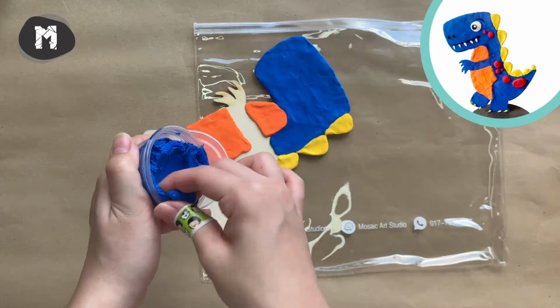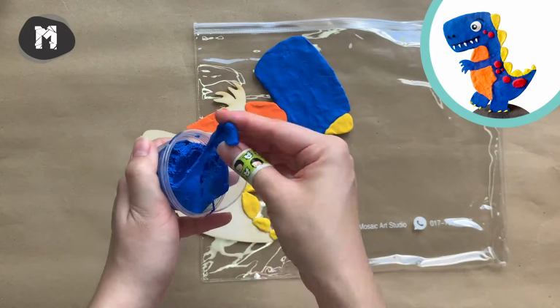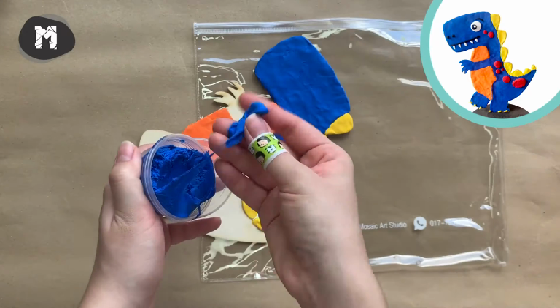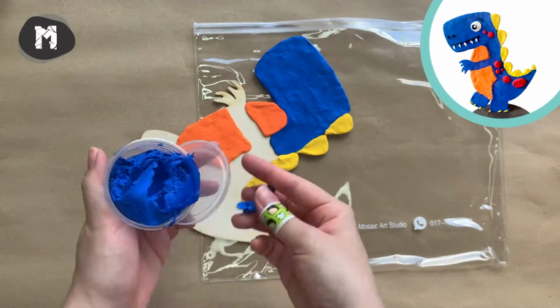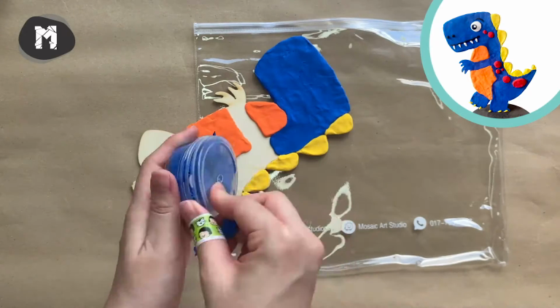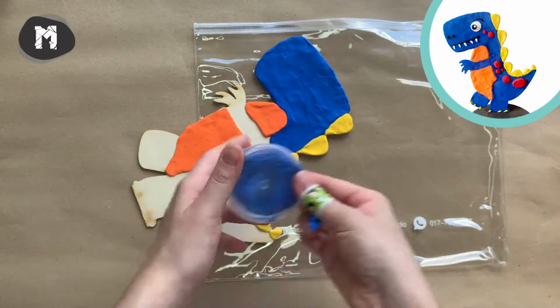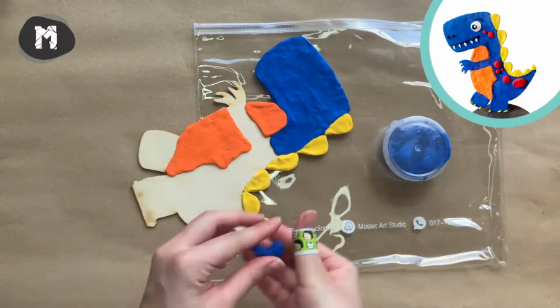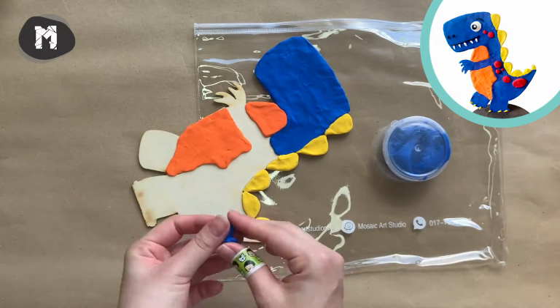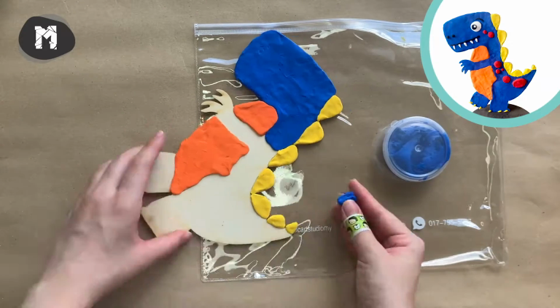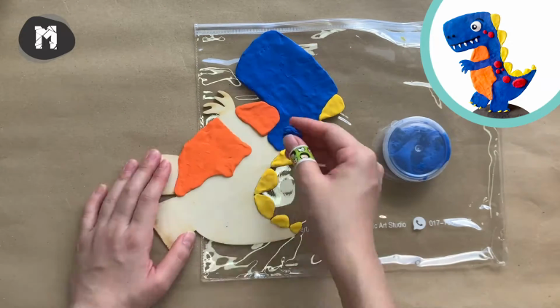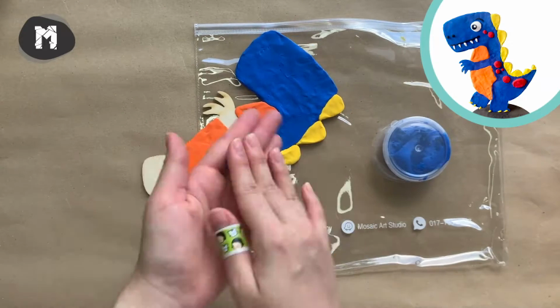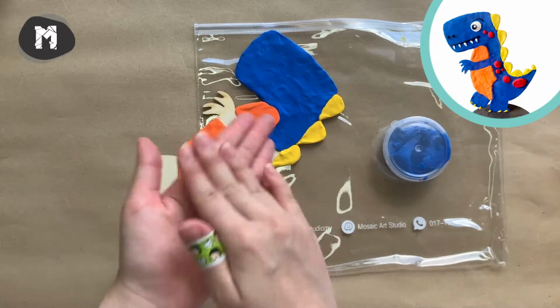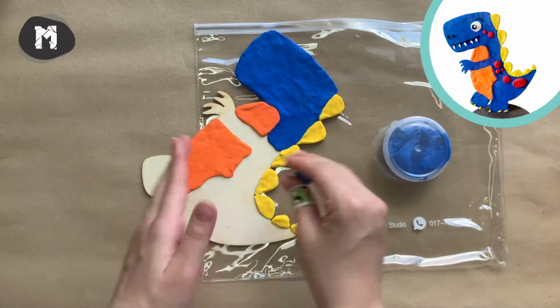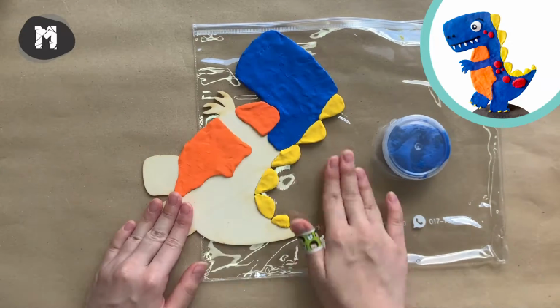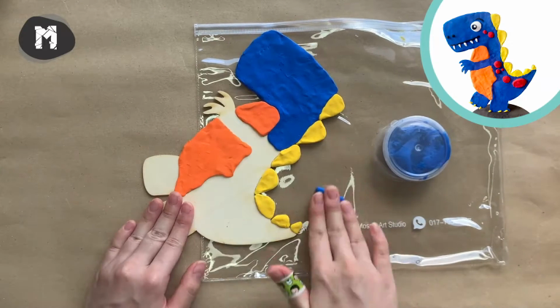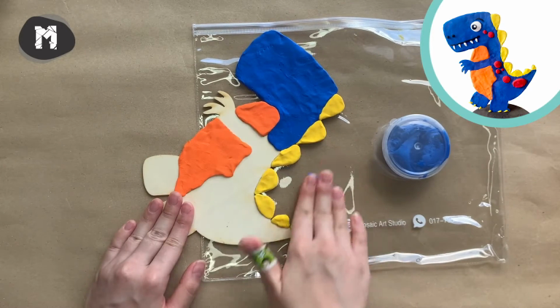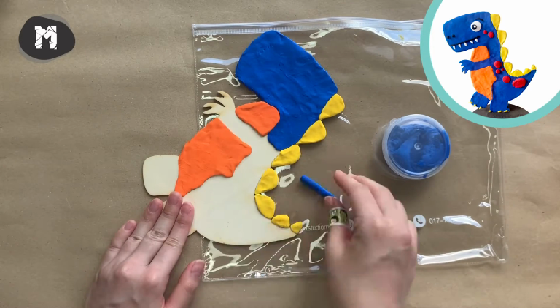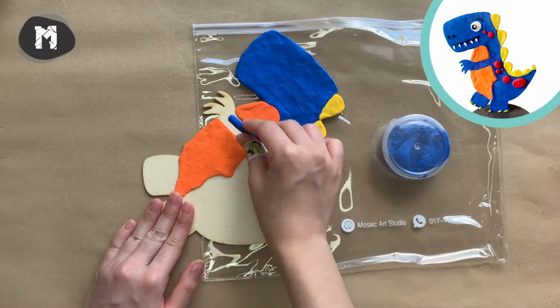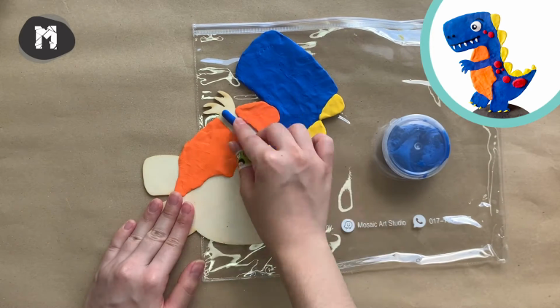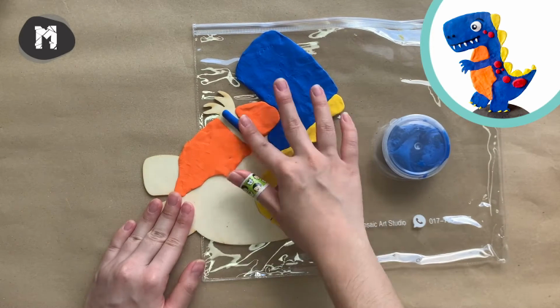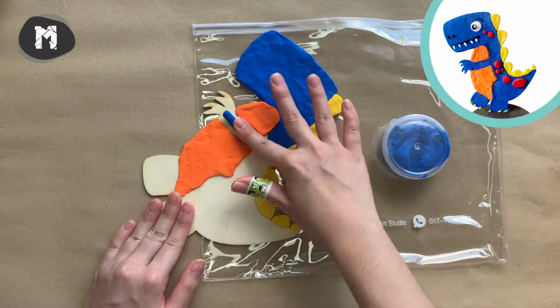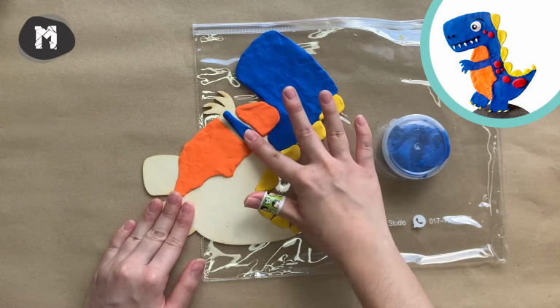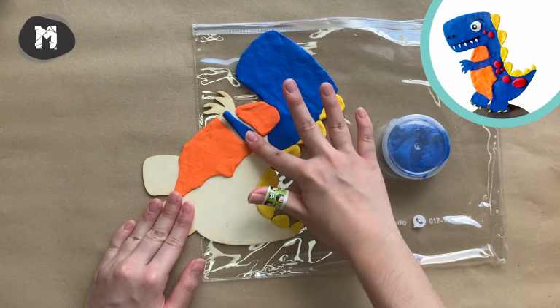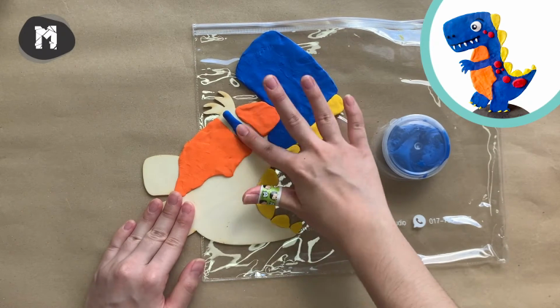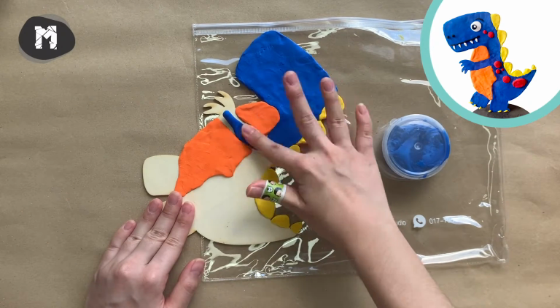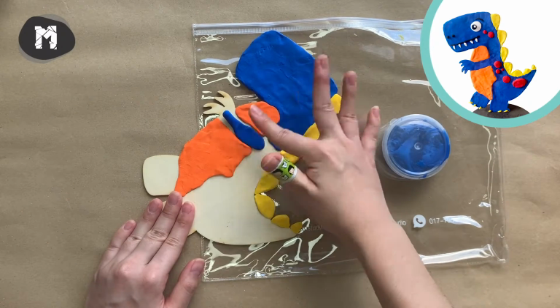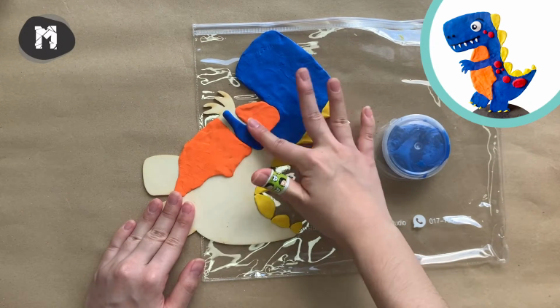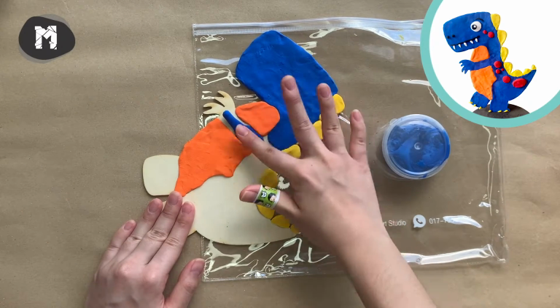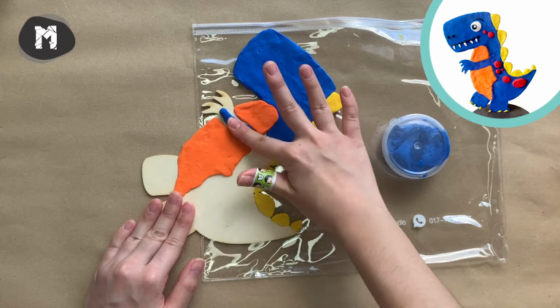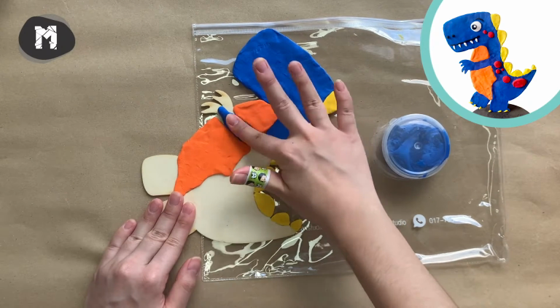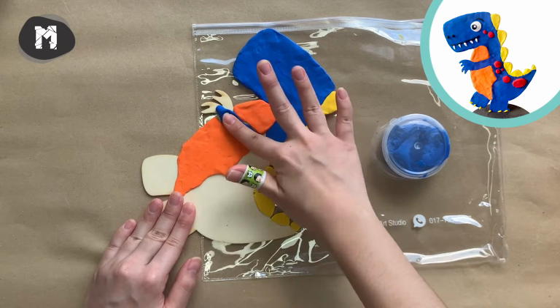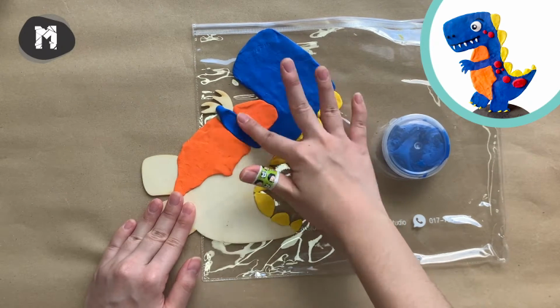For some thin areas, we can do snake rolling first to fit better.